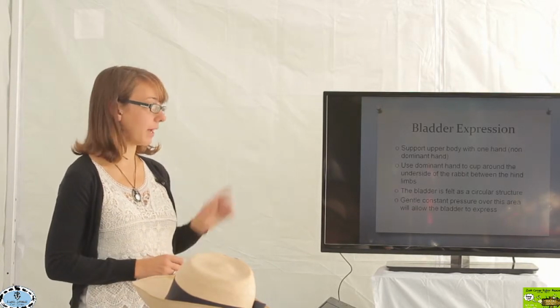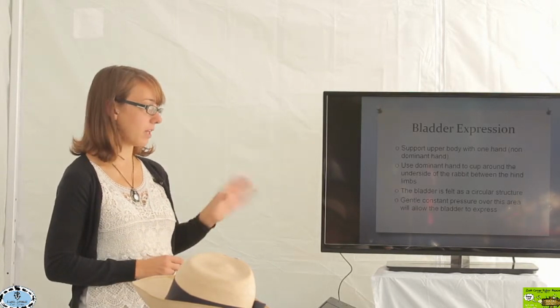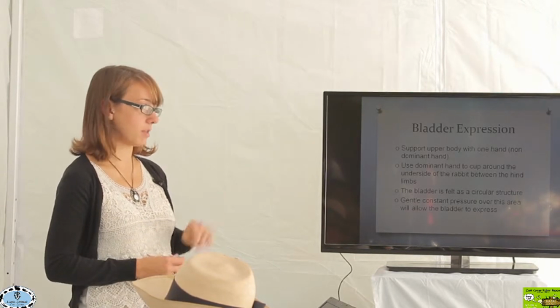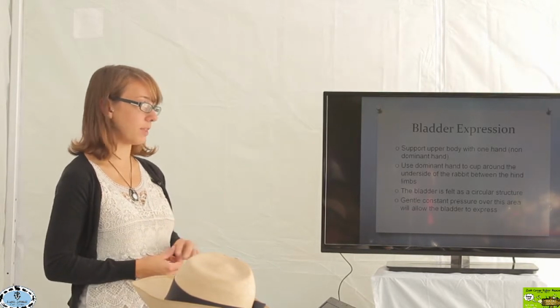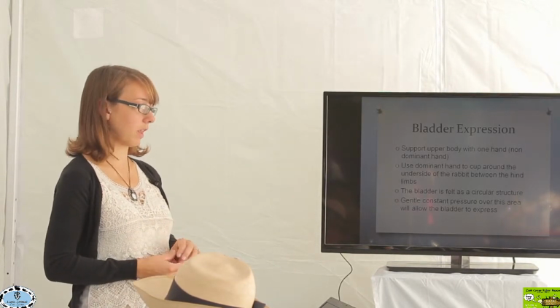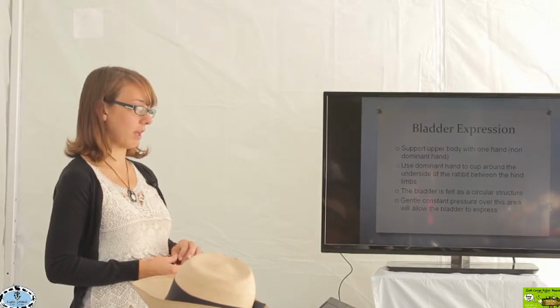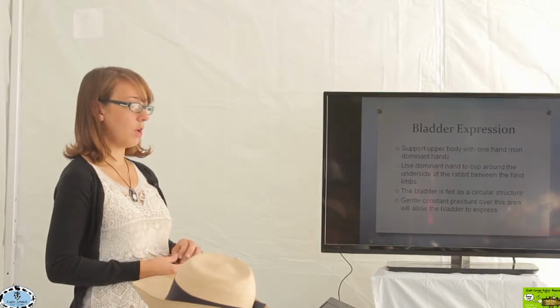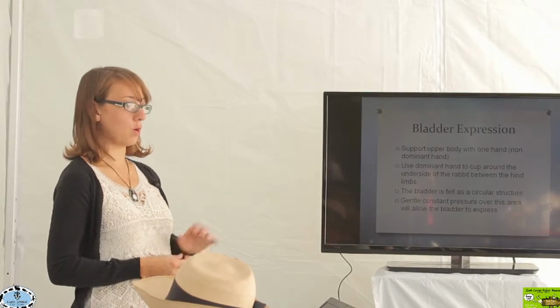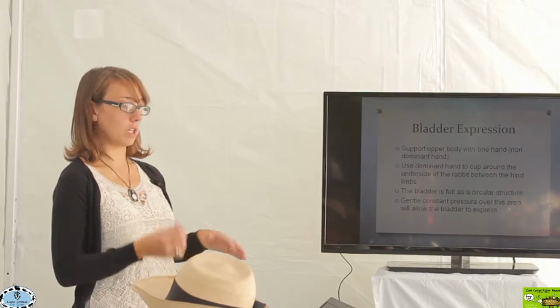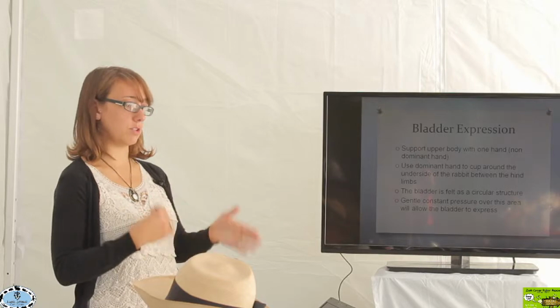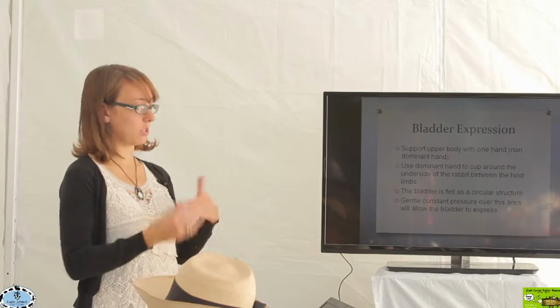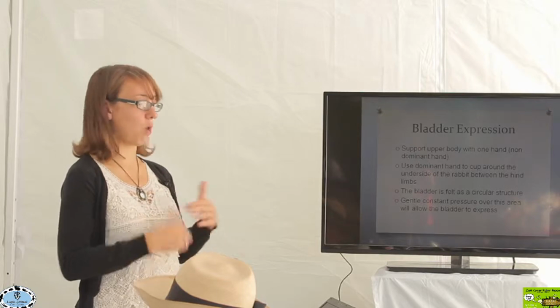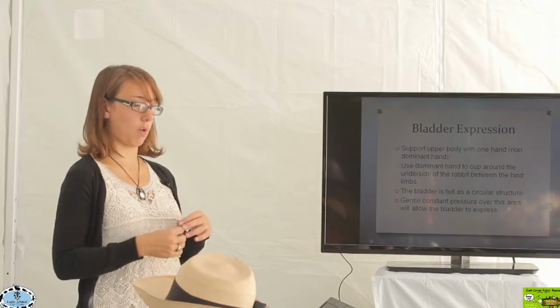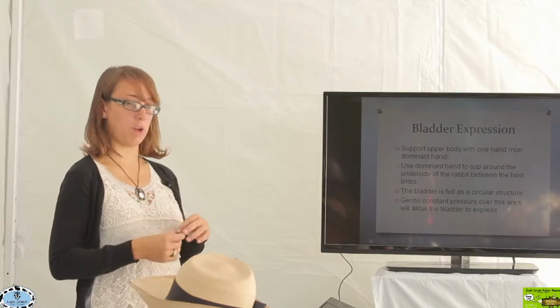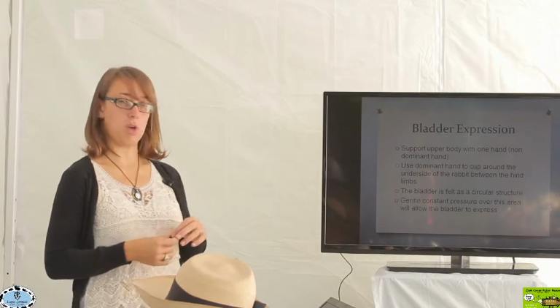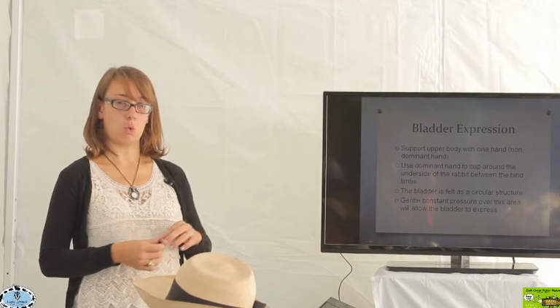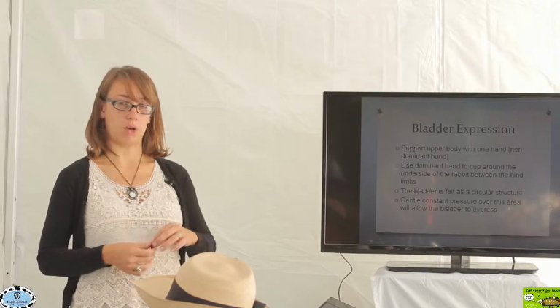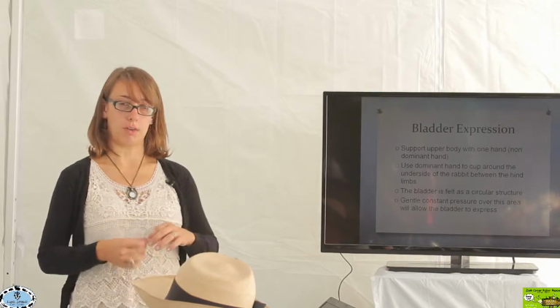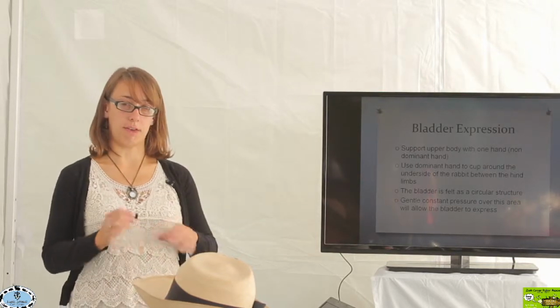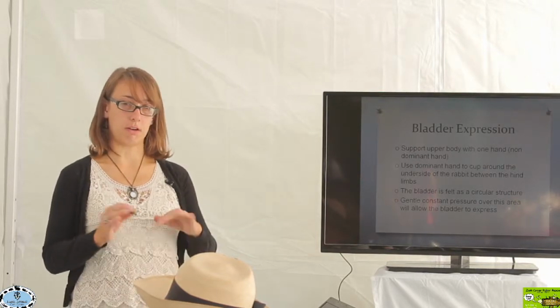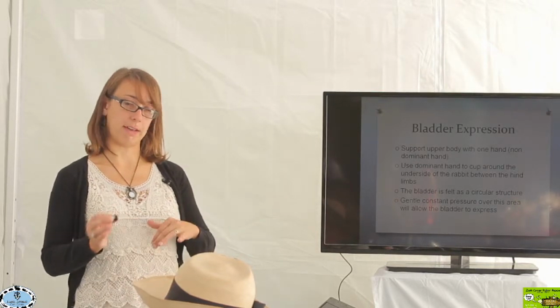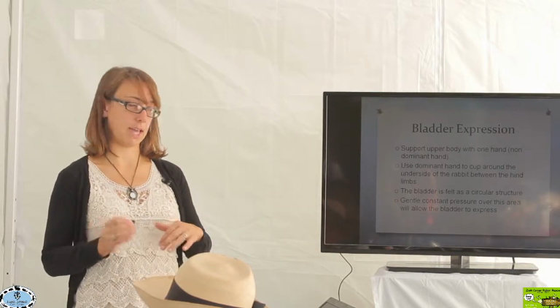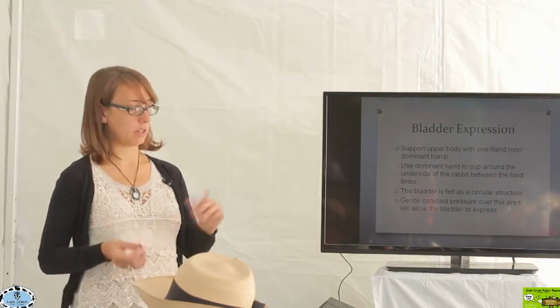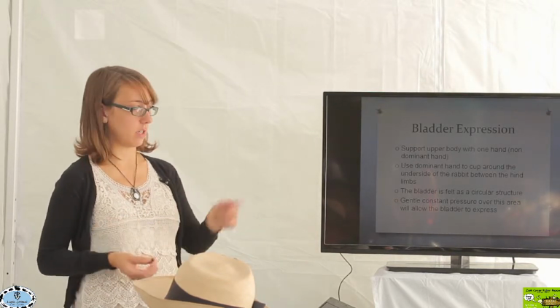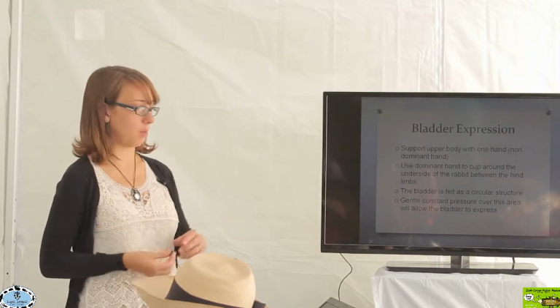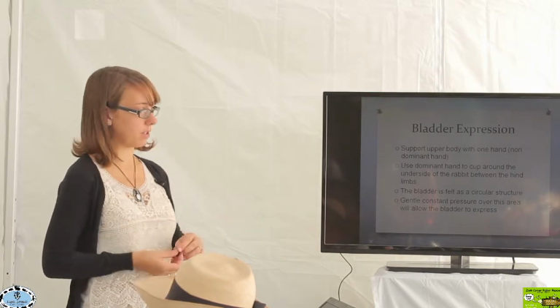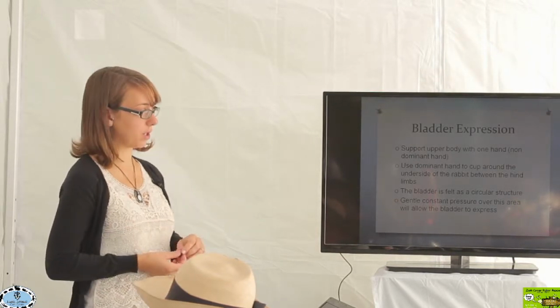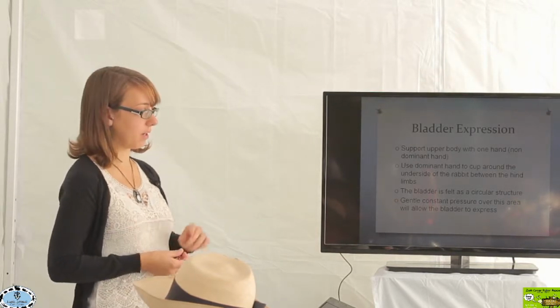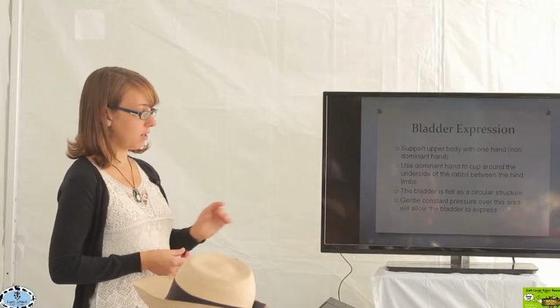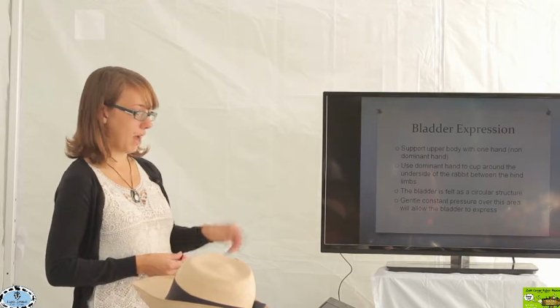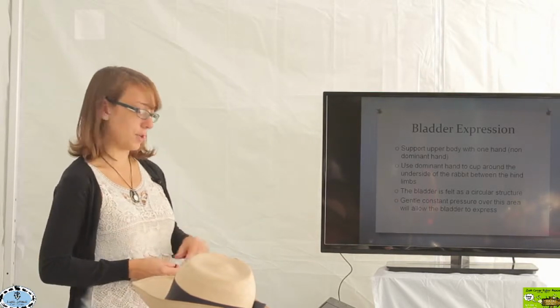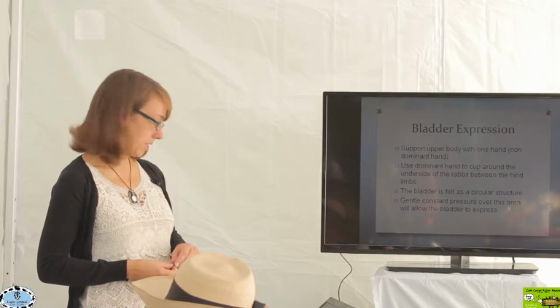Again, this is something that really you need some one-on-one work with a vet or a vet tech to help you determine how to do it.